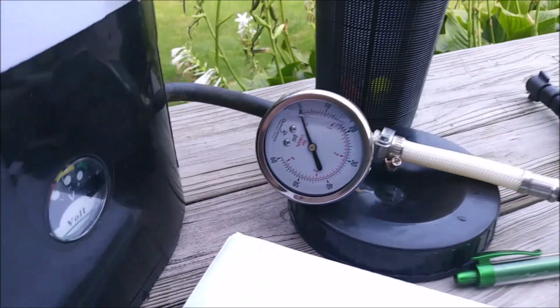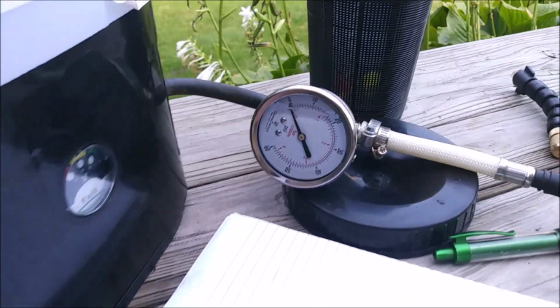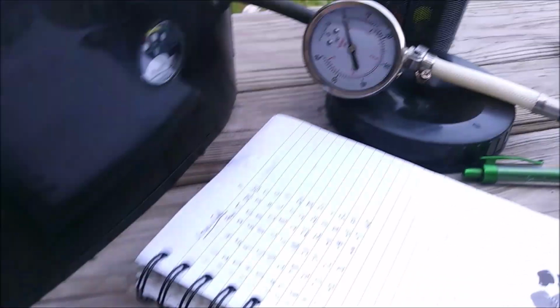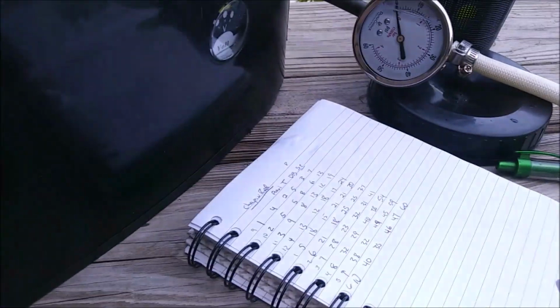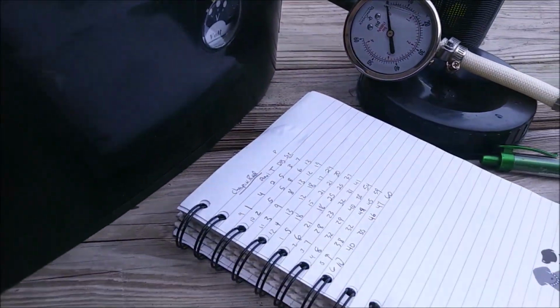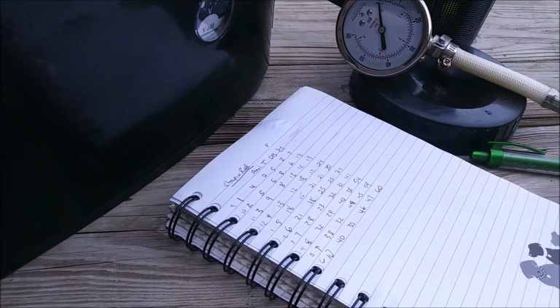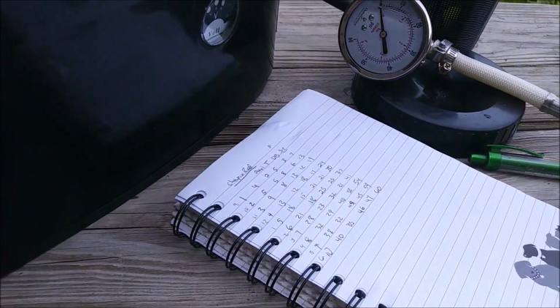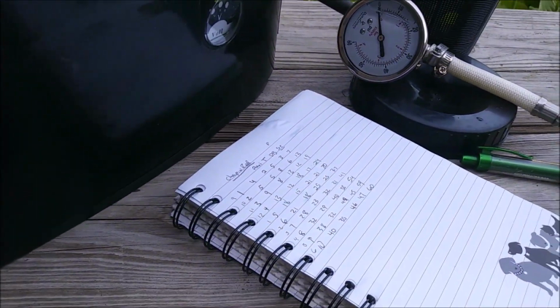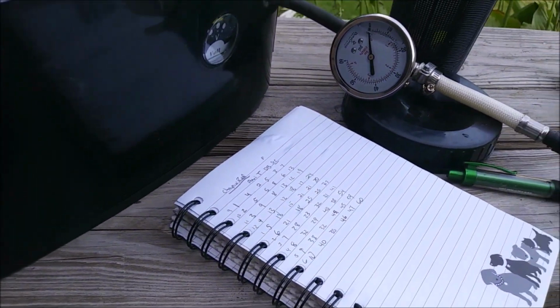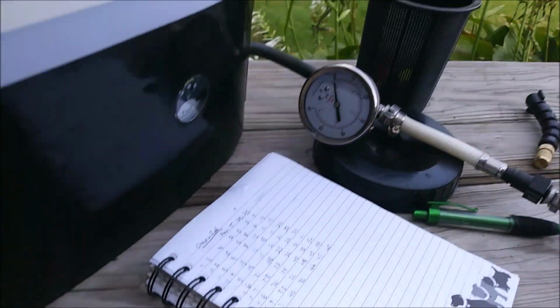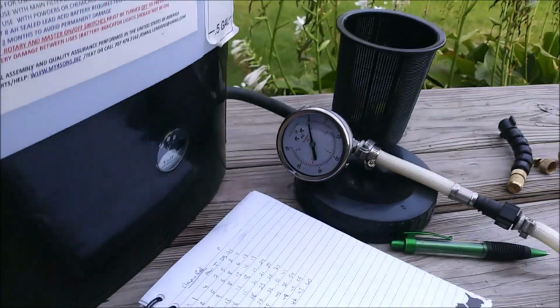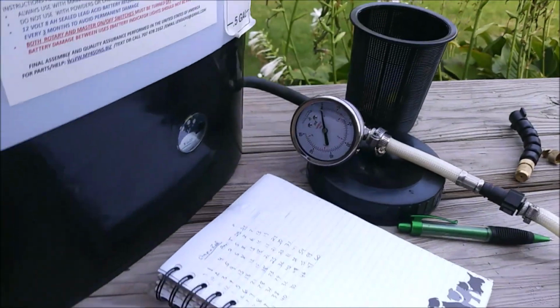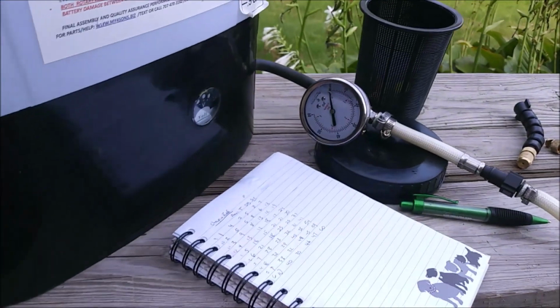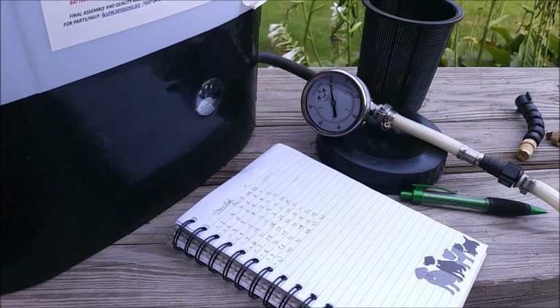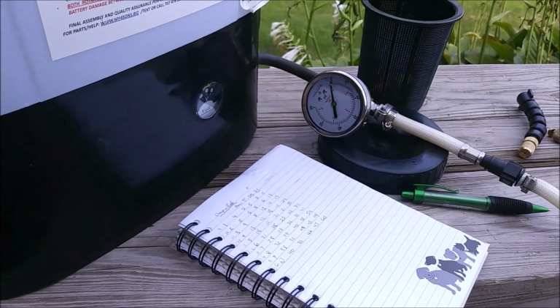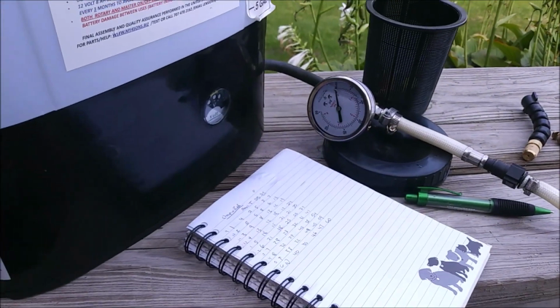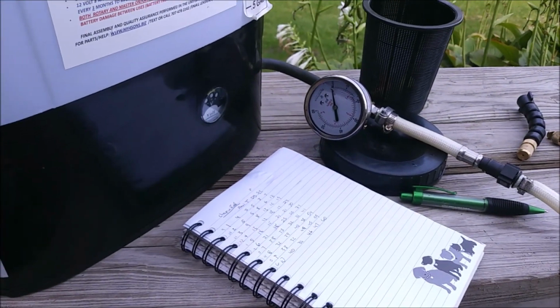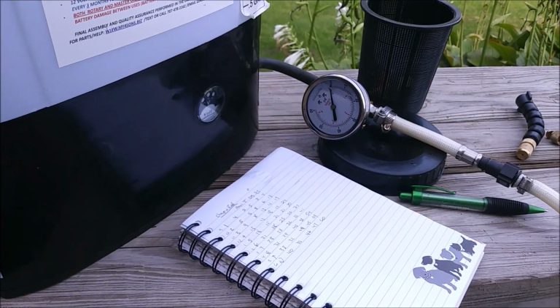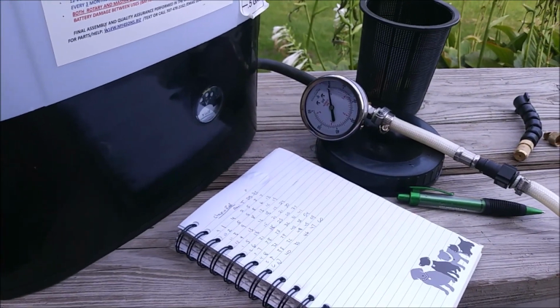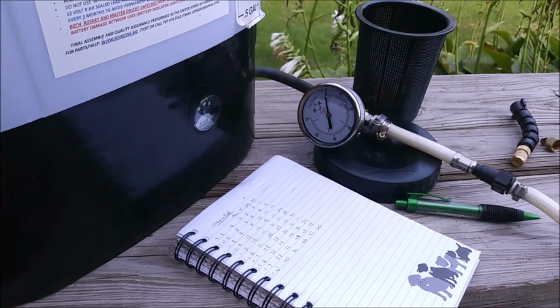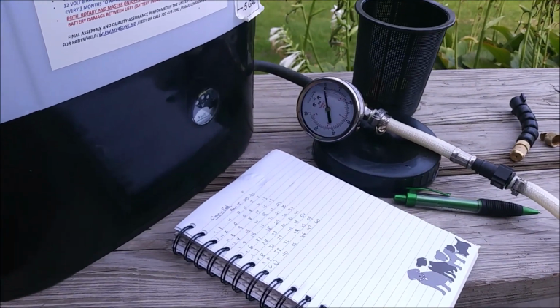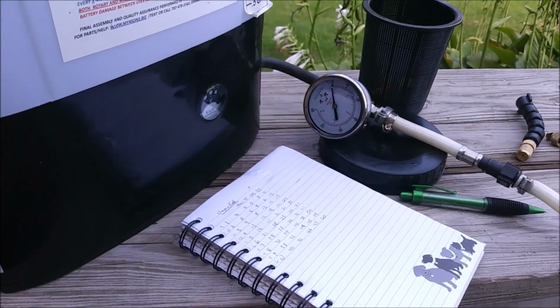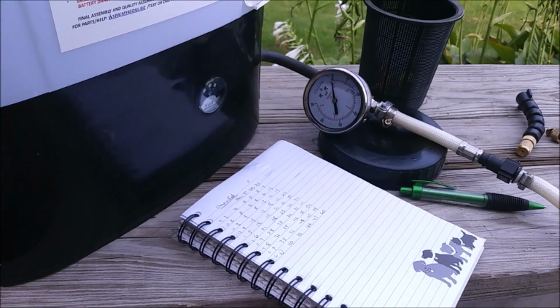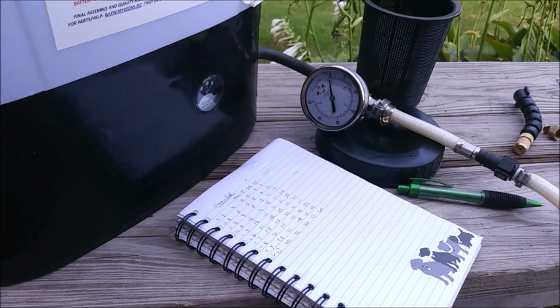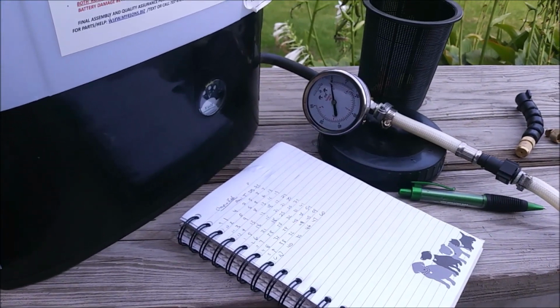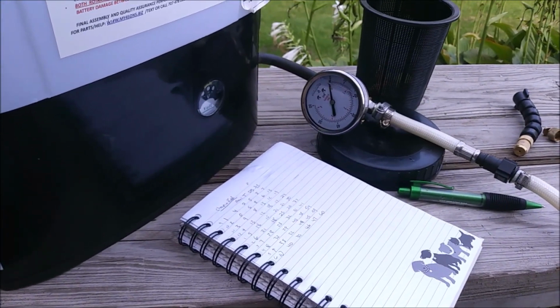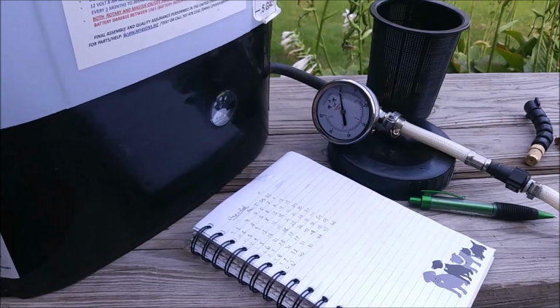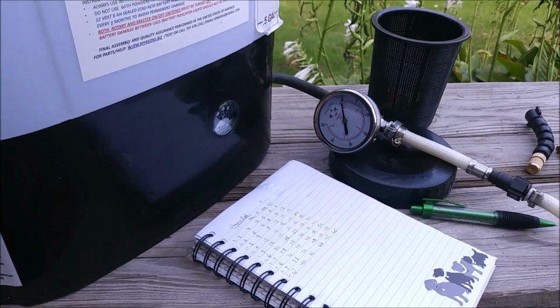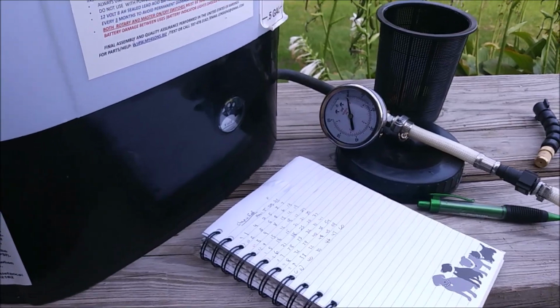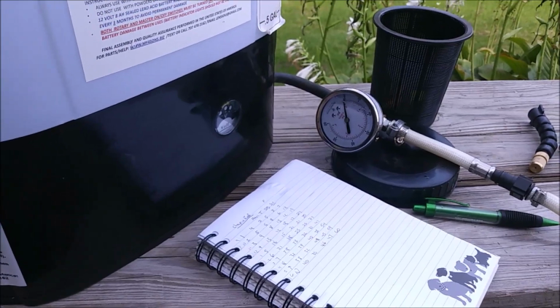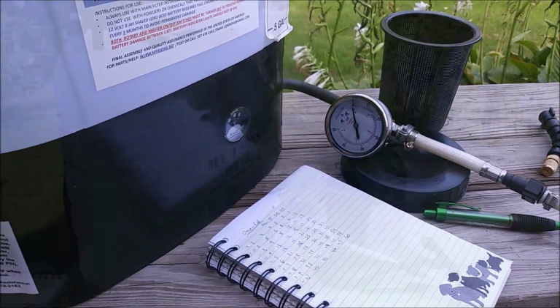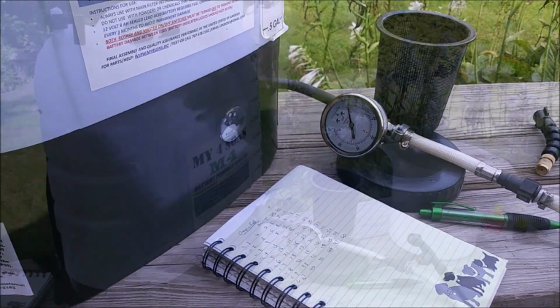We just write all those values down for each one of them and then we can graph it out. That's all there is to it.